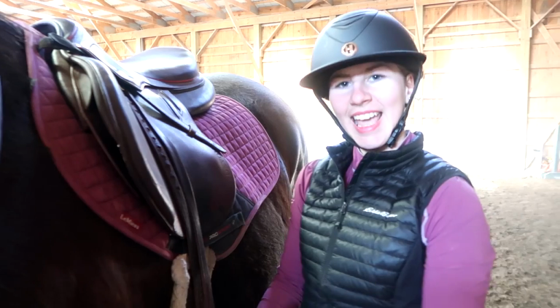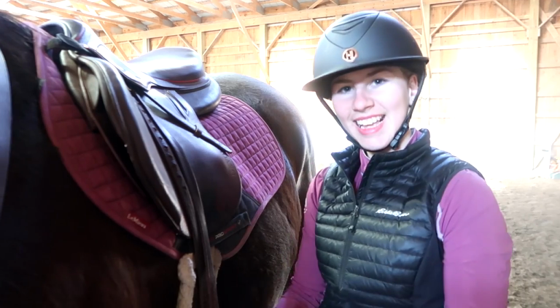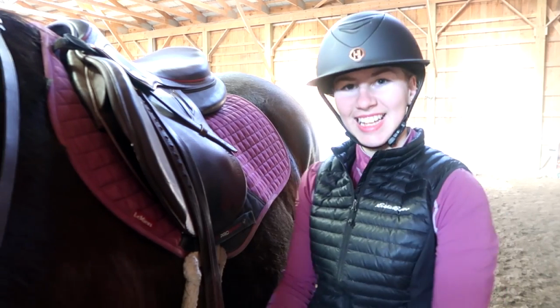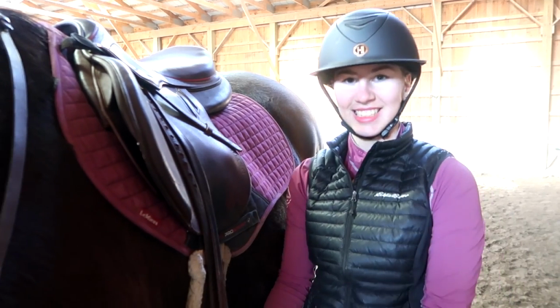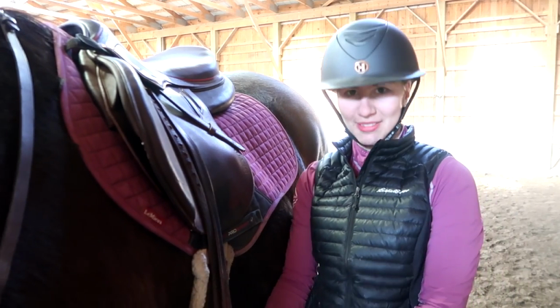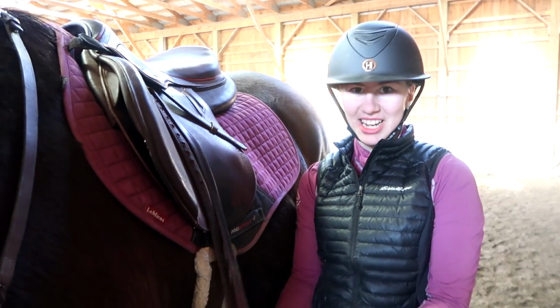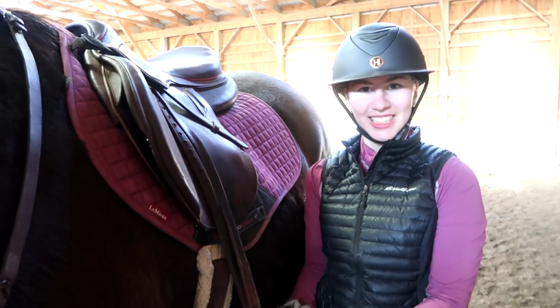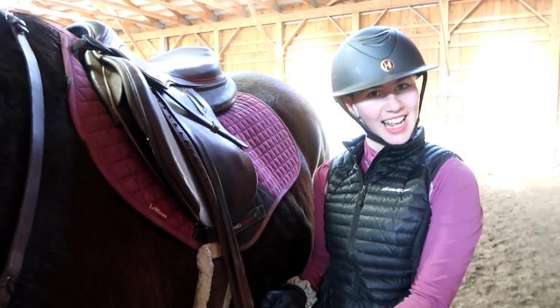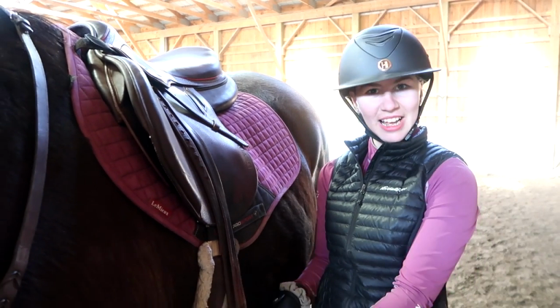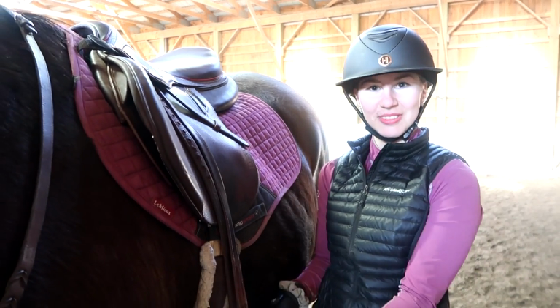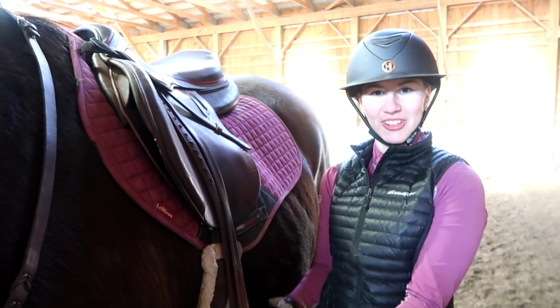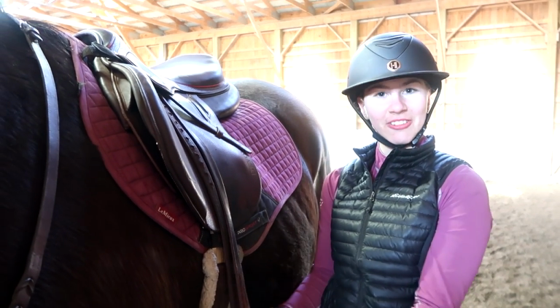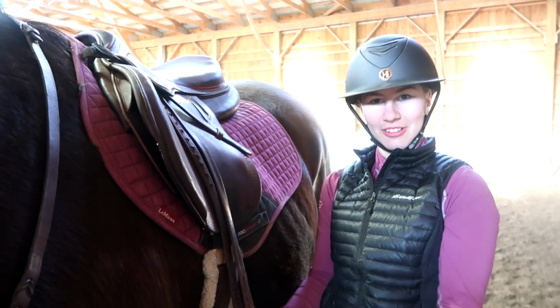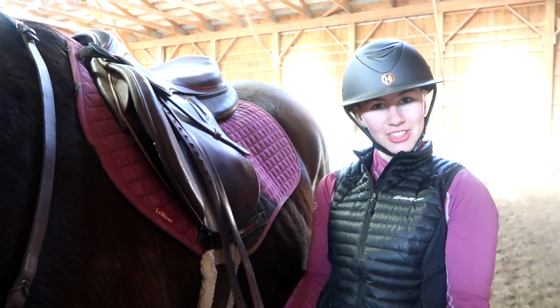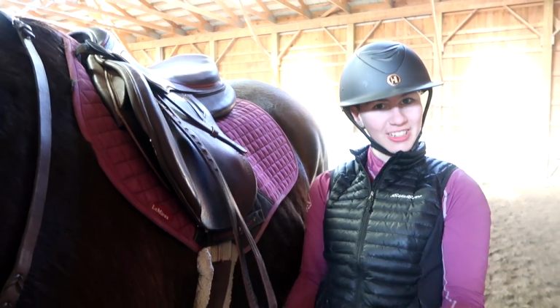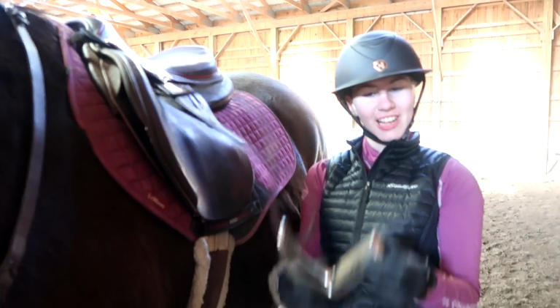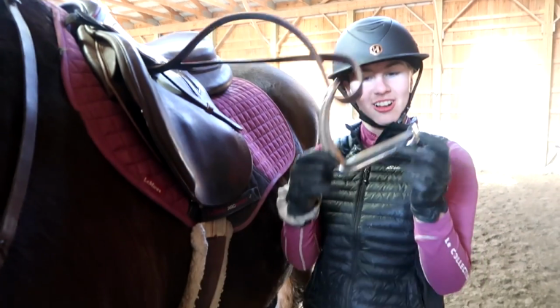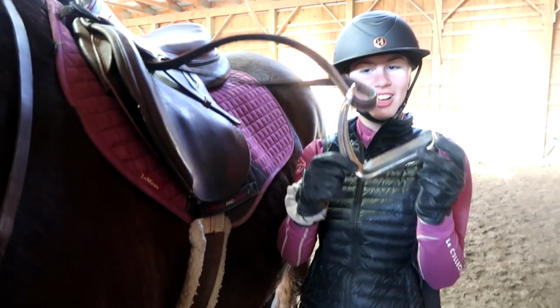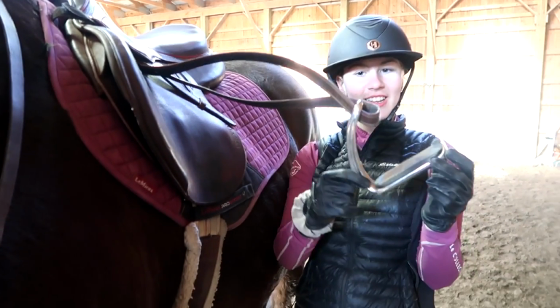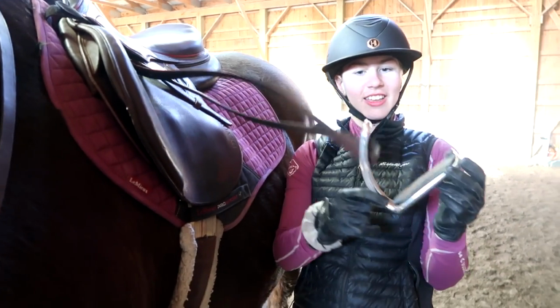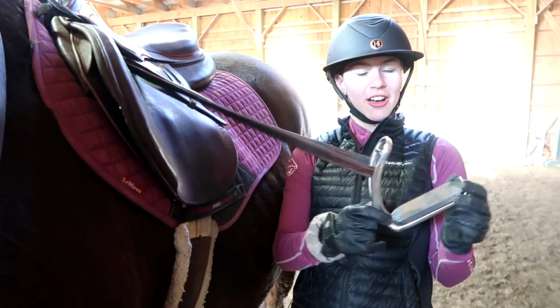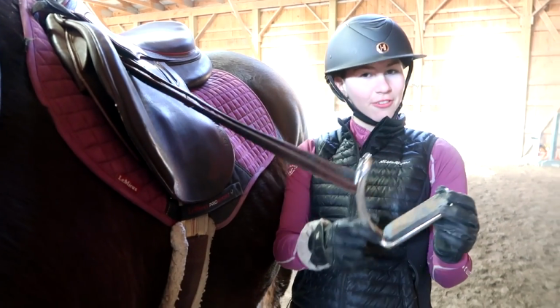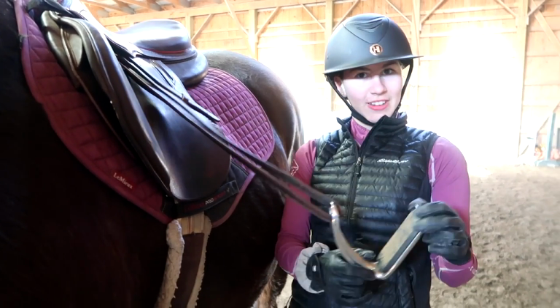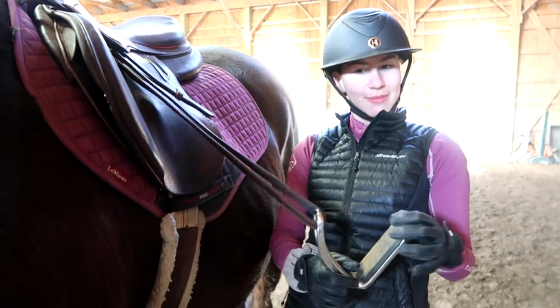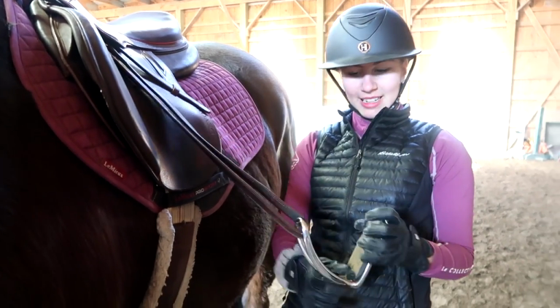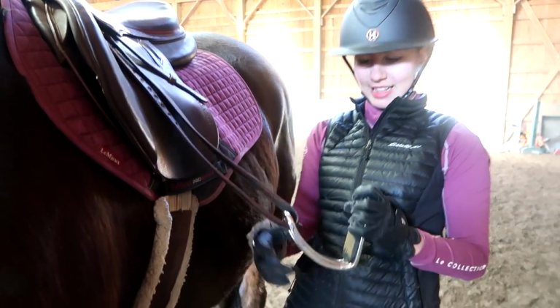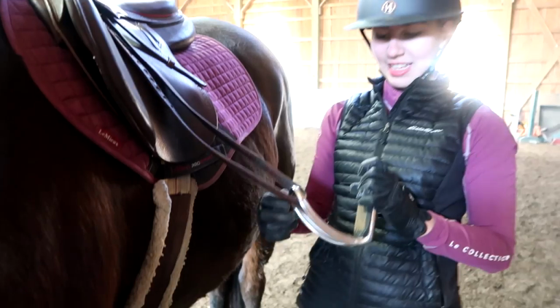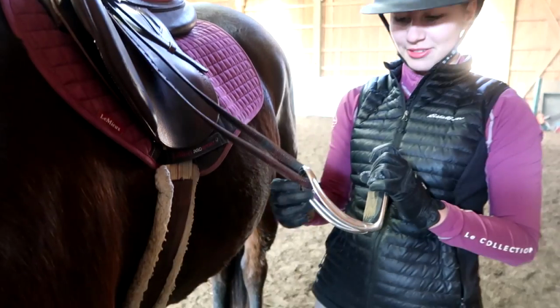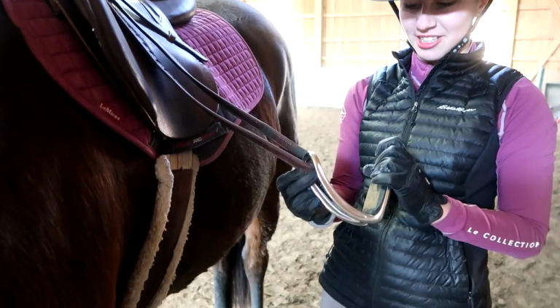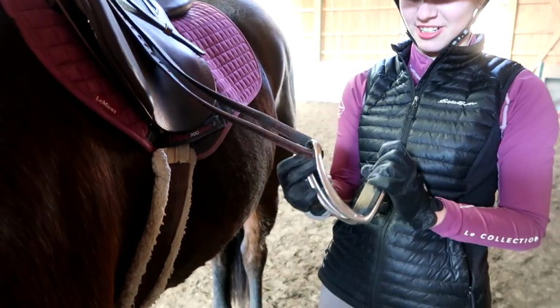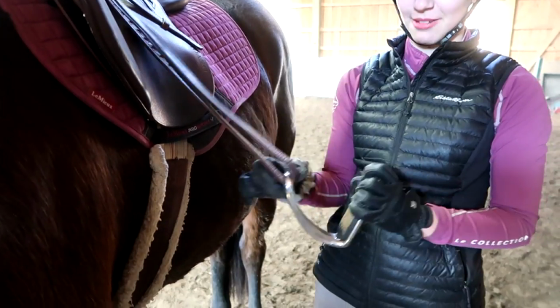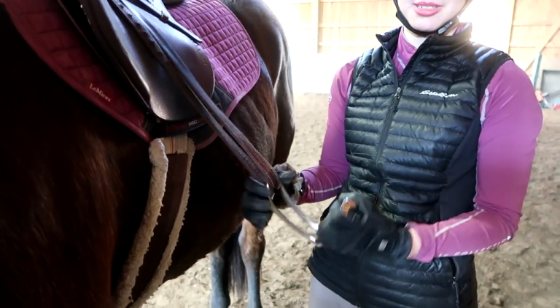Hey guys, it's Gabby here. Today I'm doing a review video on Ophina magnetic safety stirrups.